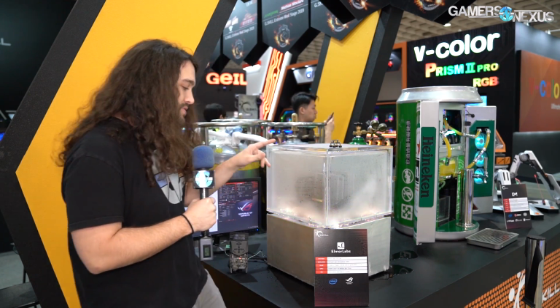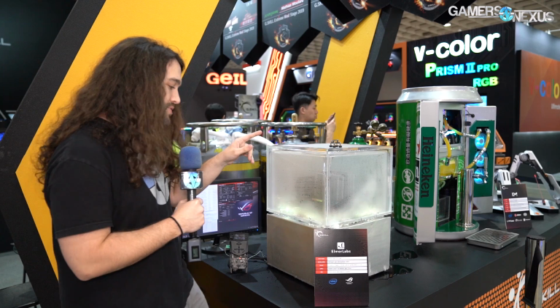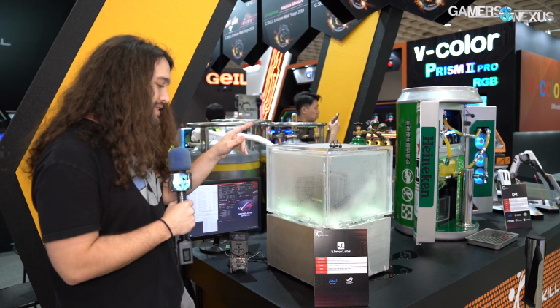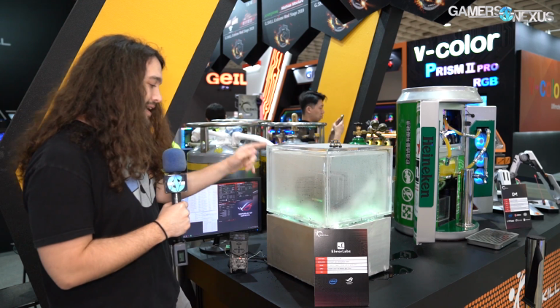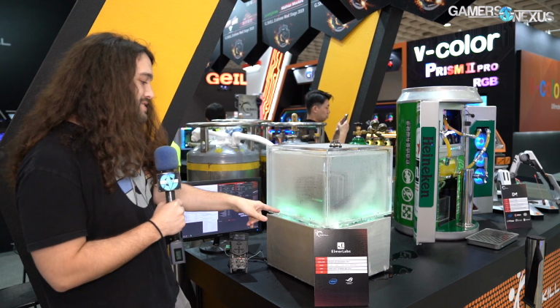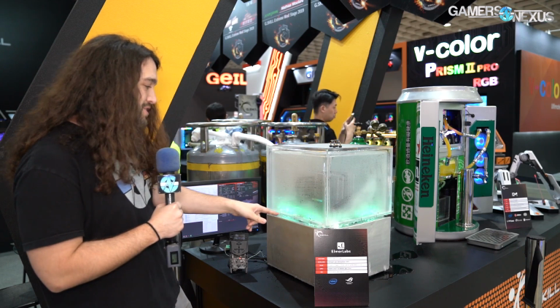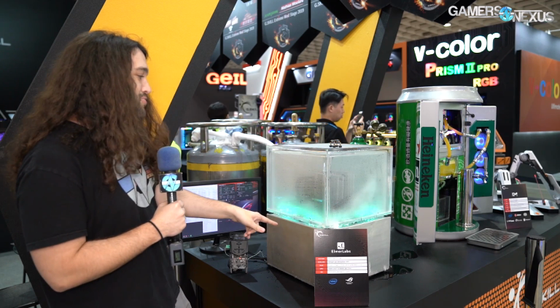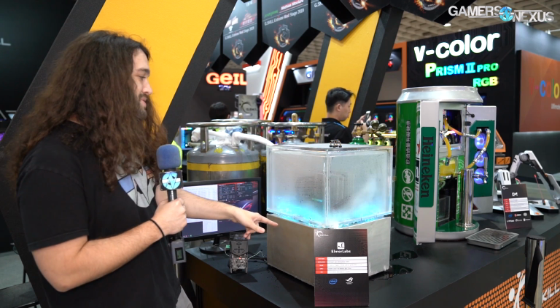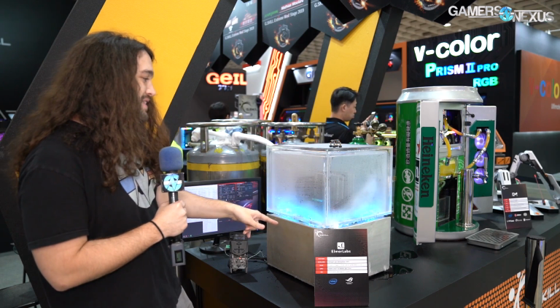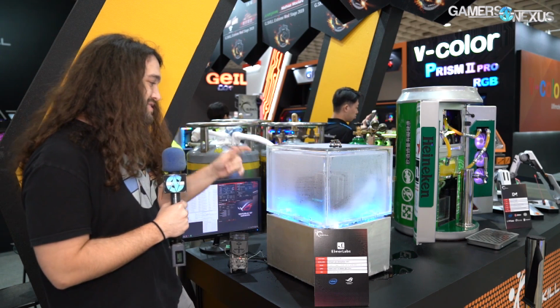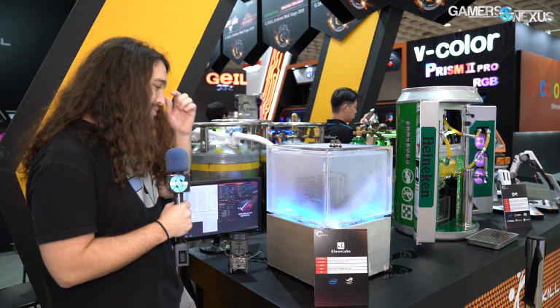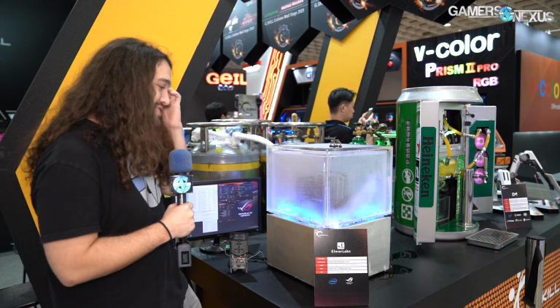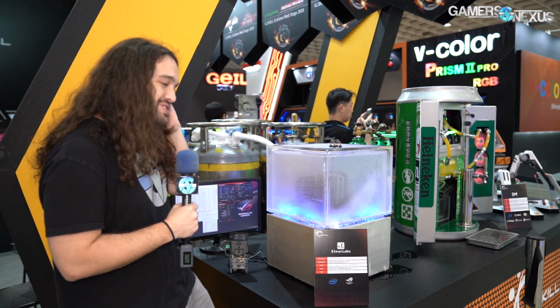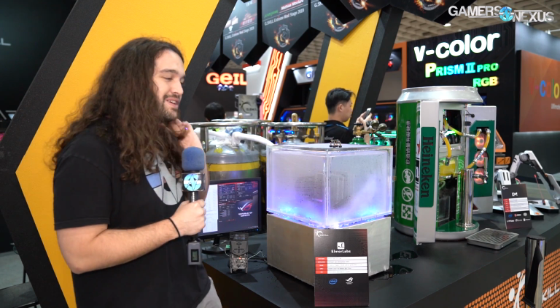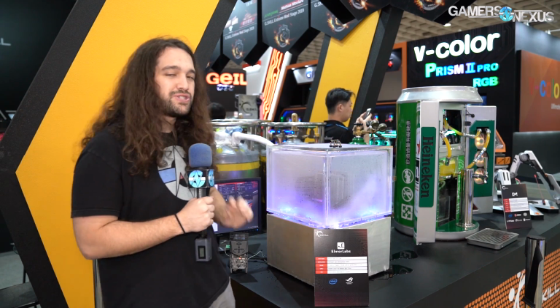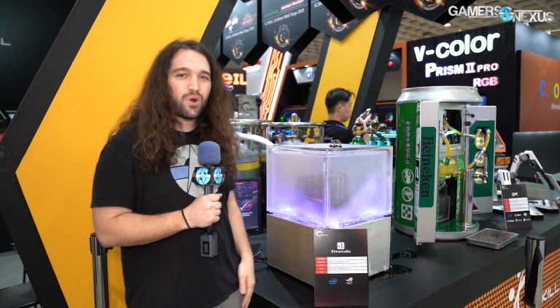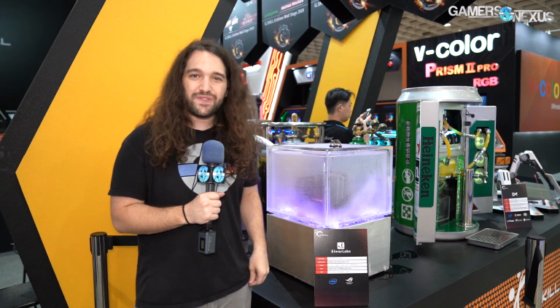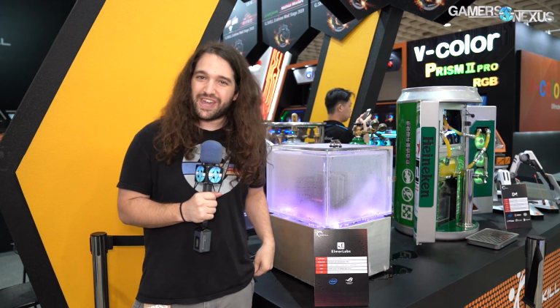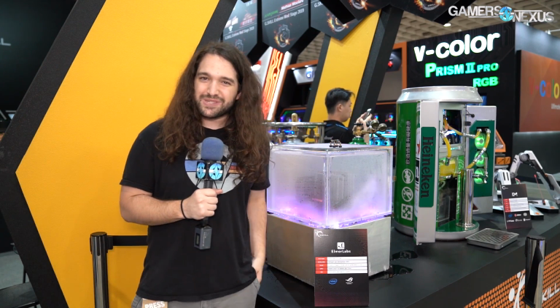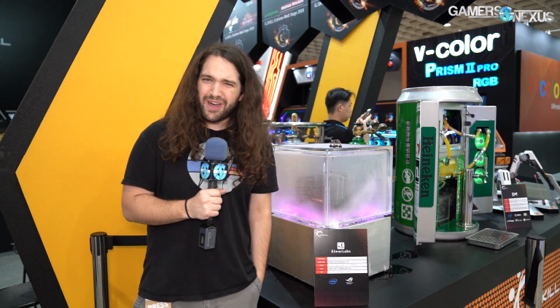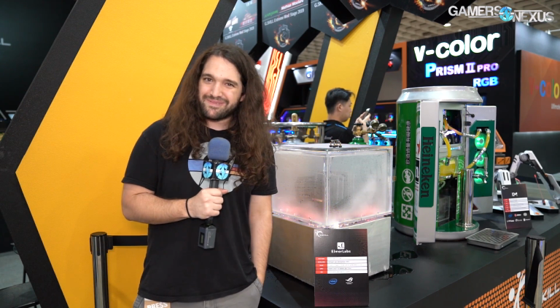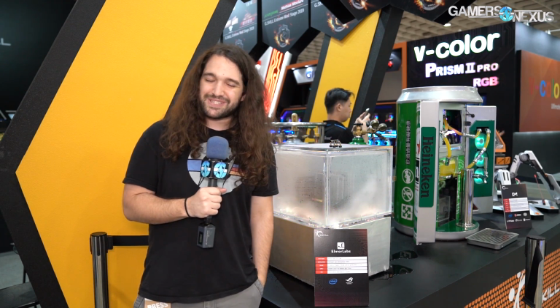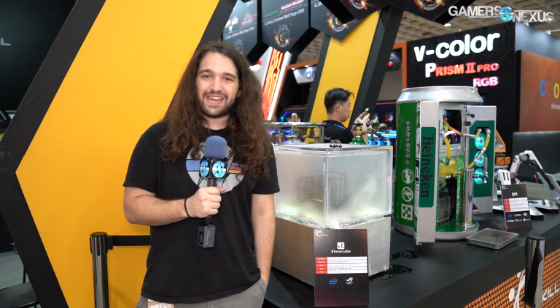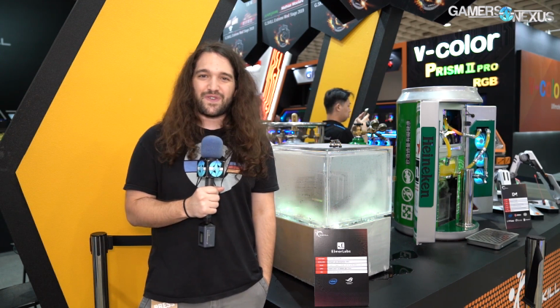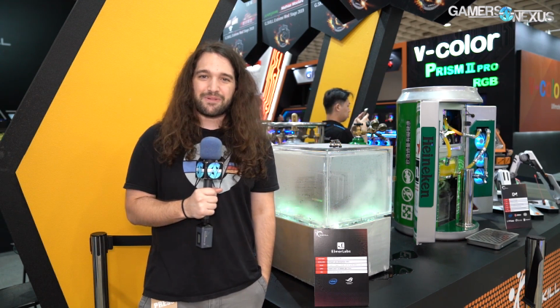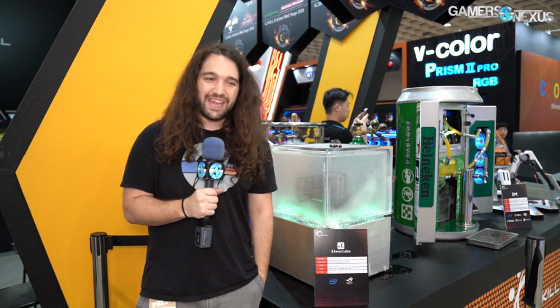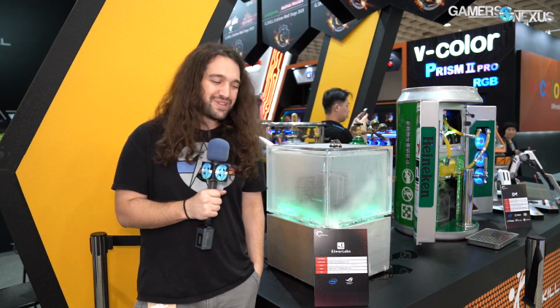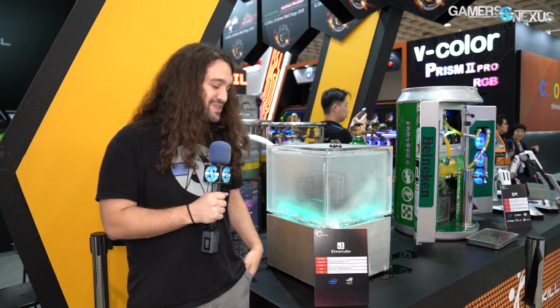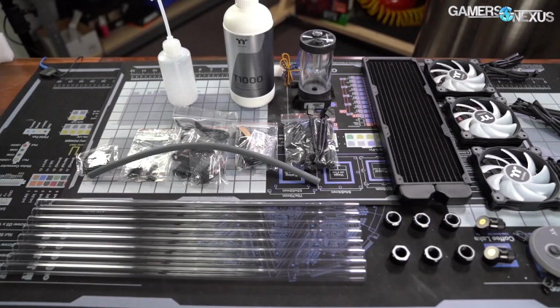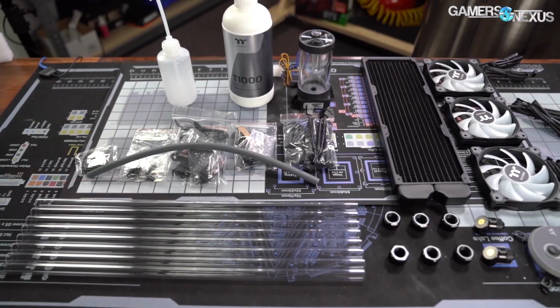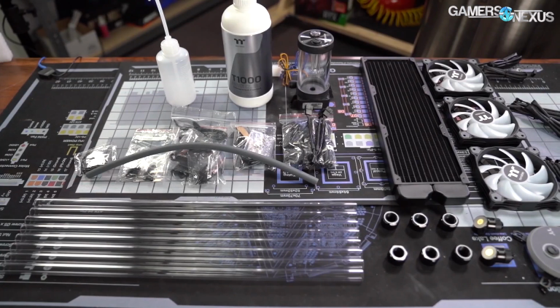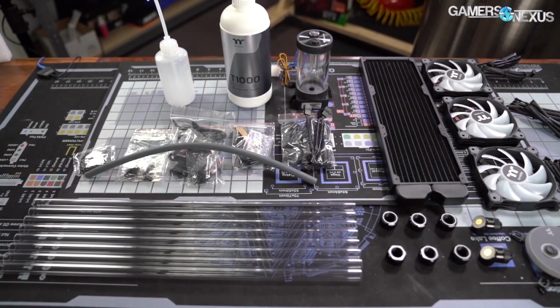There's also the Ice Cube that he's done, which is sort of a case mod — it's a case fabrication really.